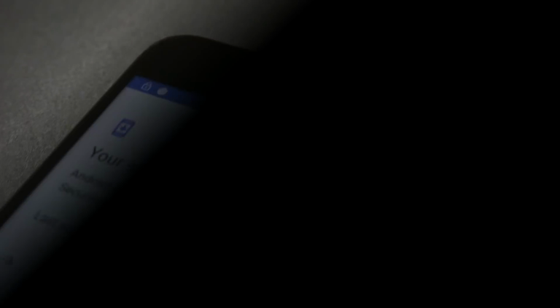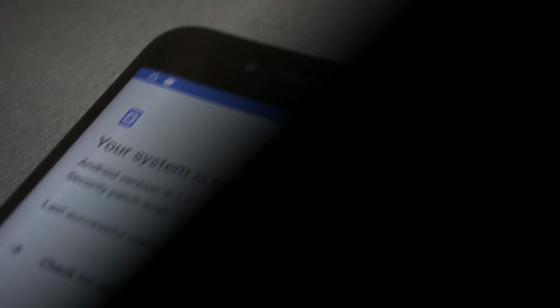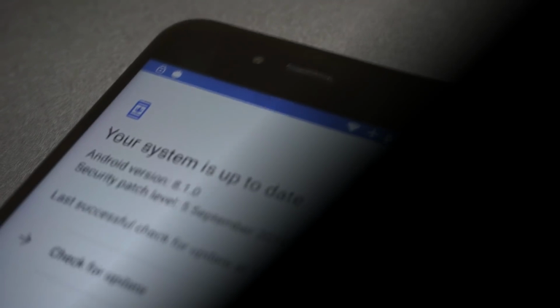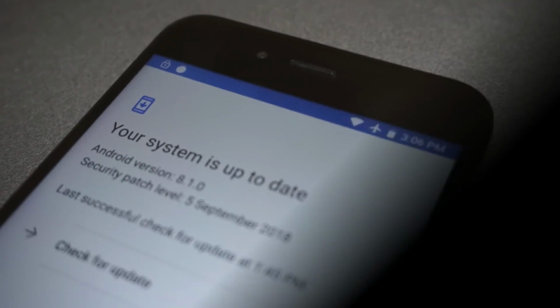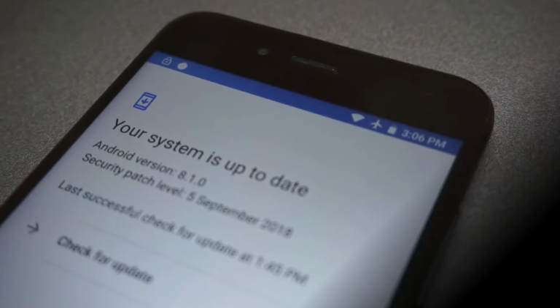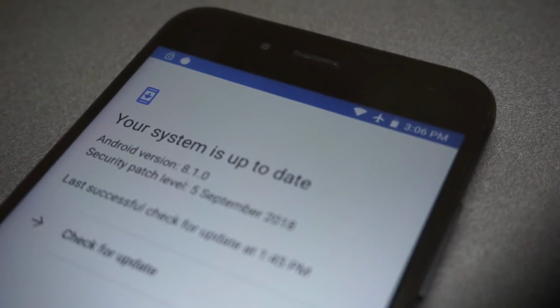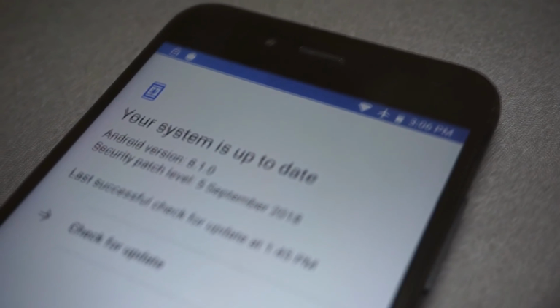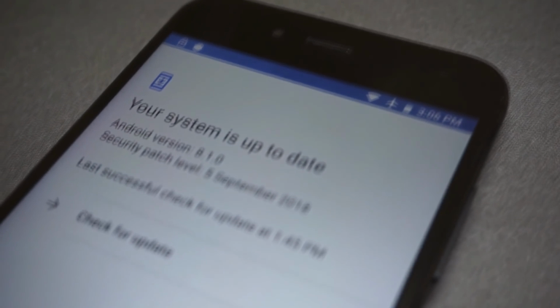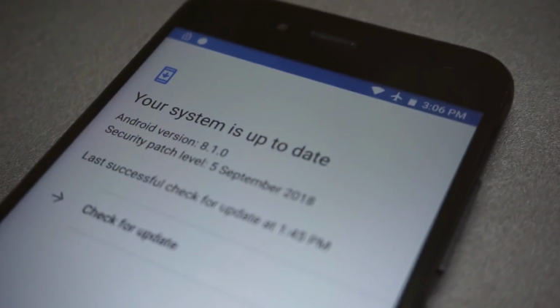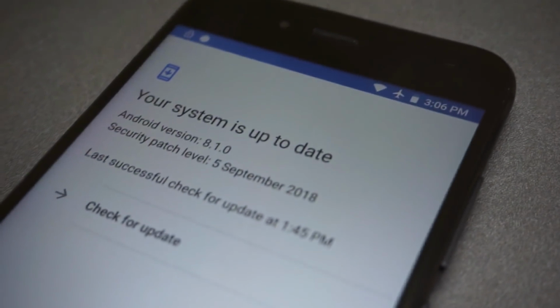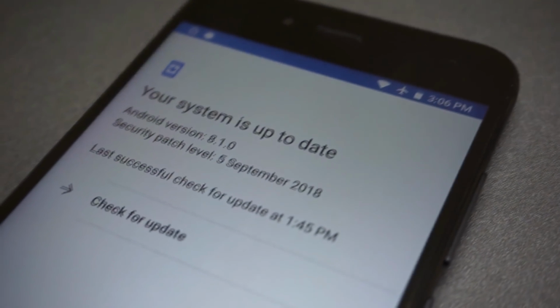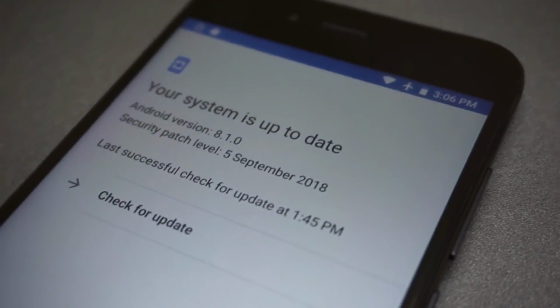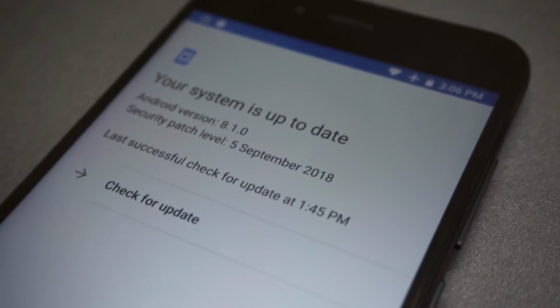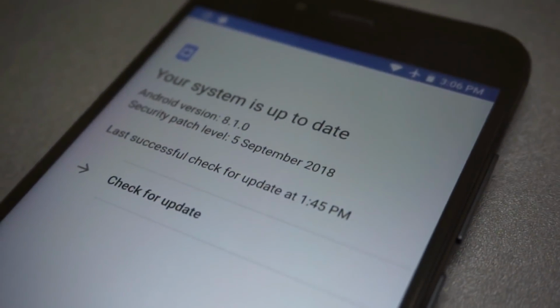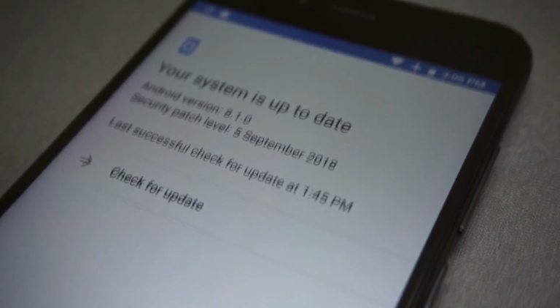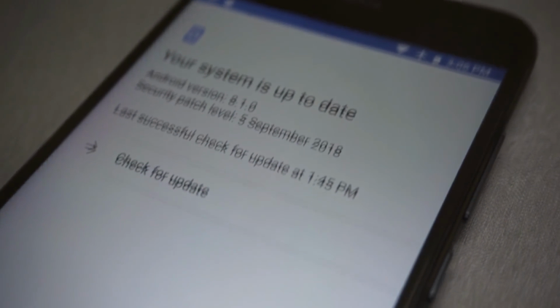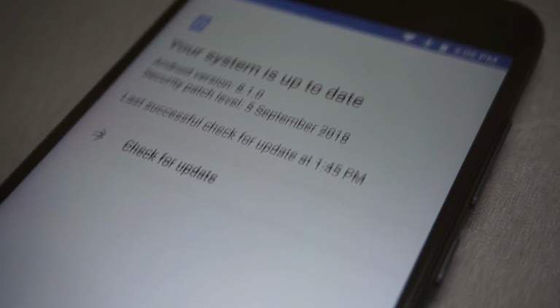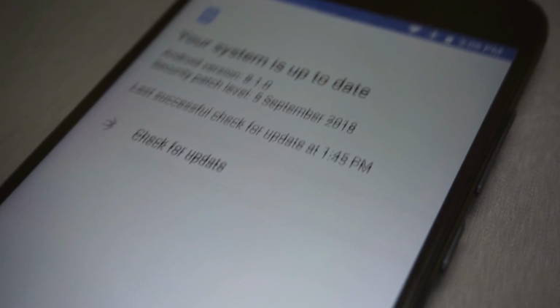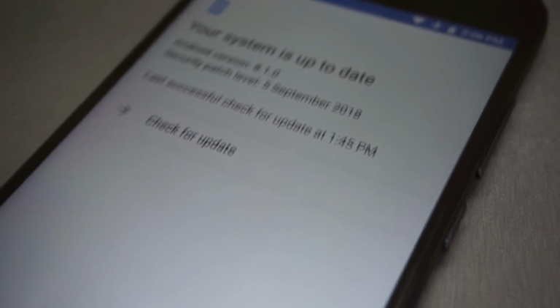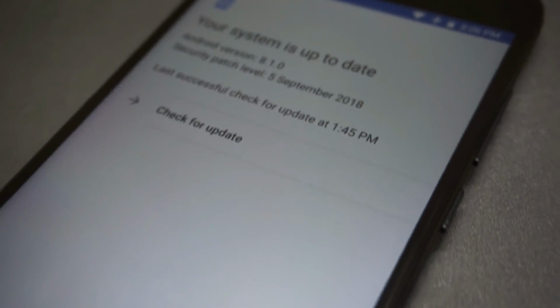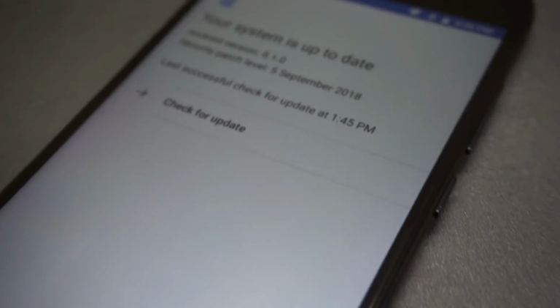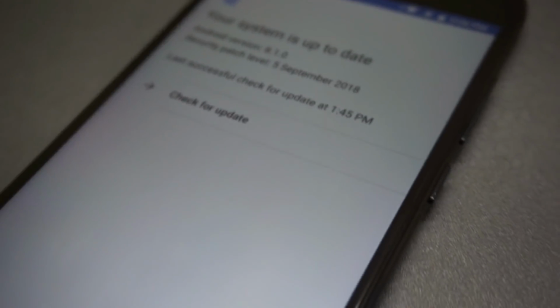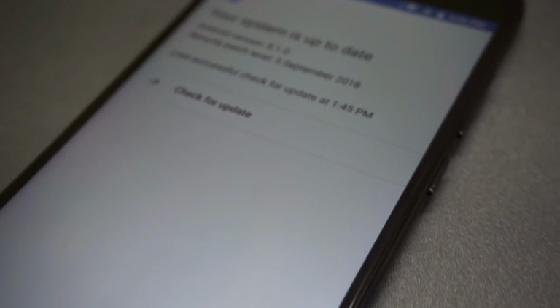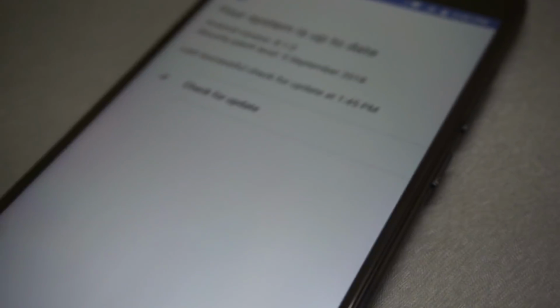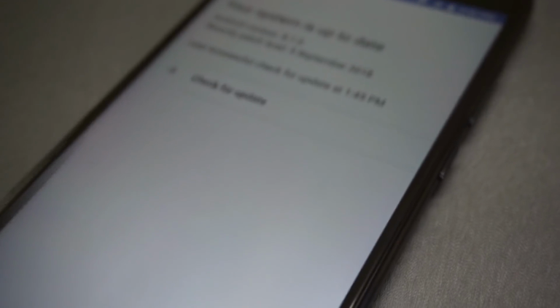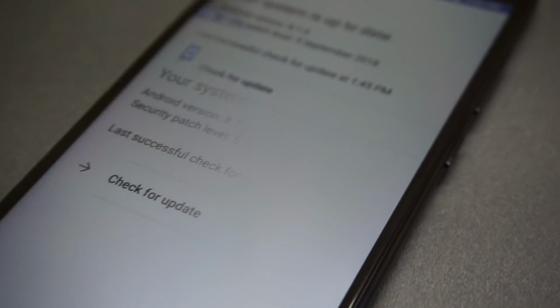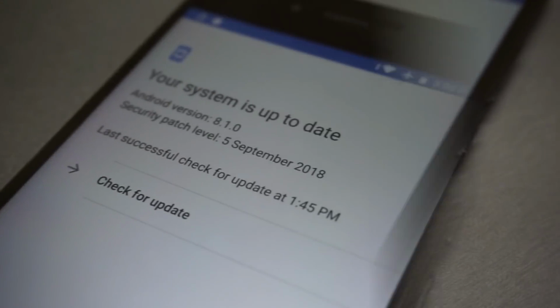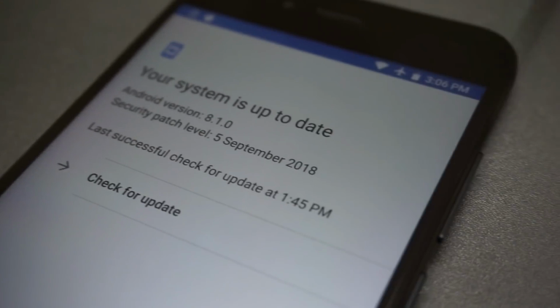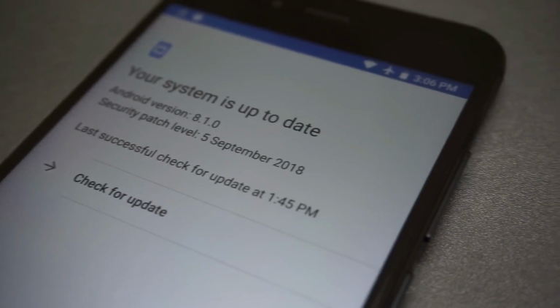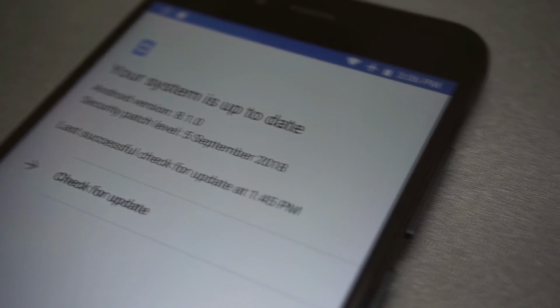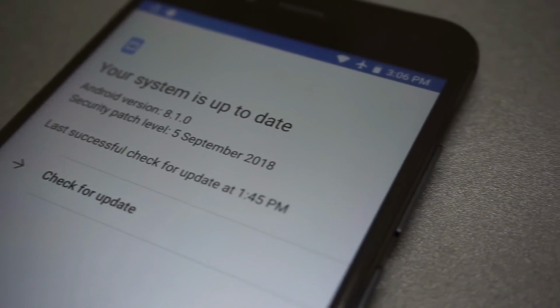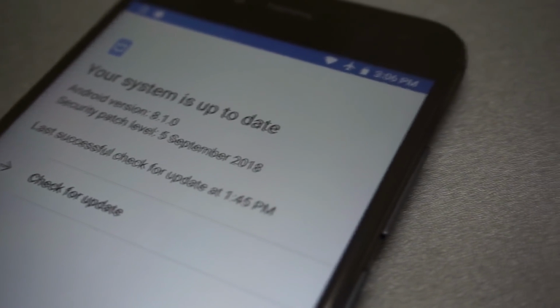Hello friends, welcome to Get's Cutter. Today I'm here to review the September update of Mi A1. So without further wasting more time, let's get started.